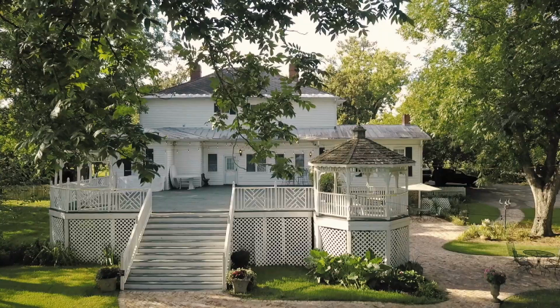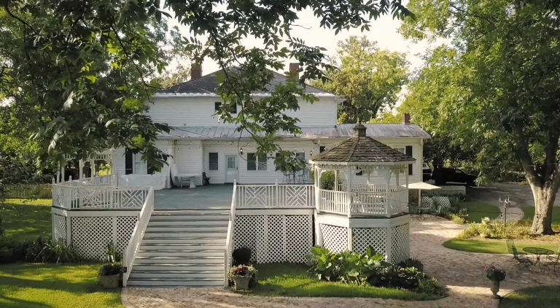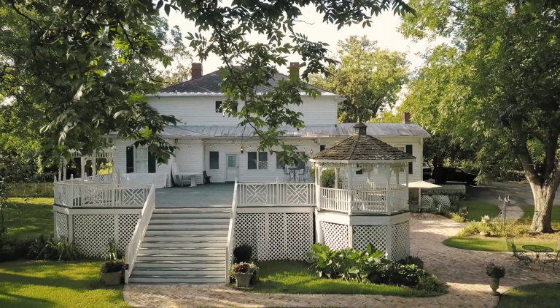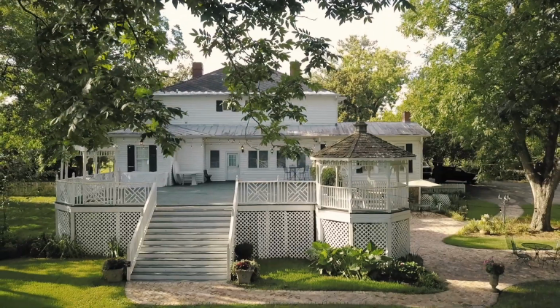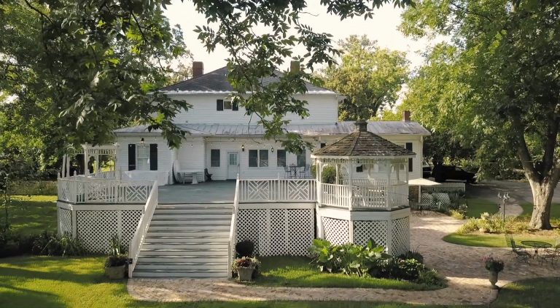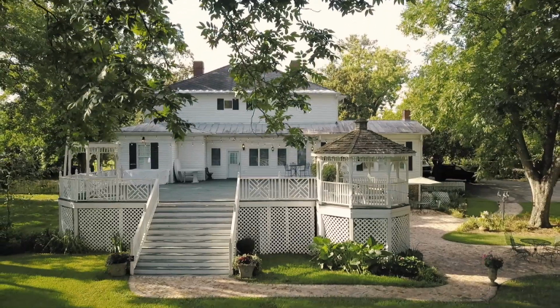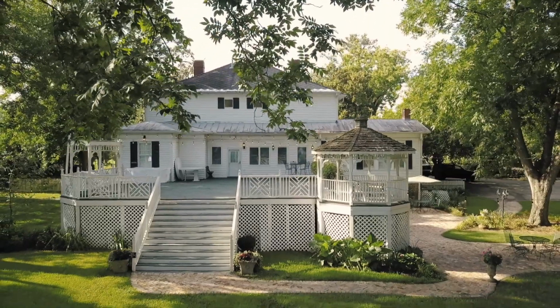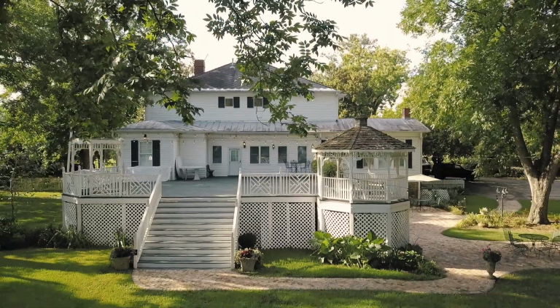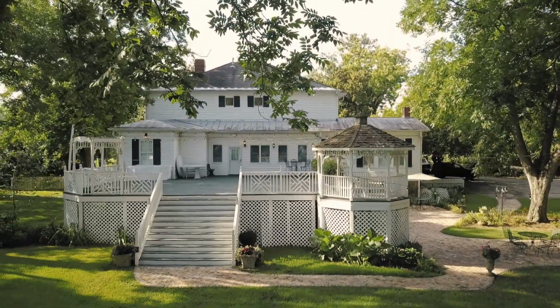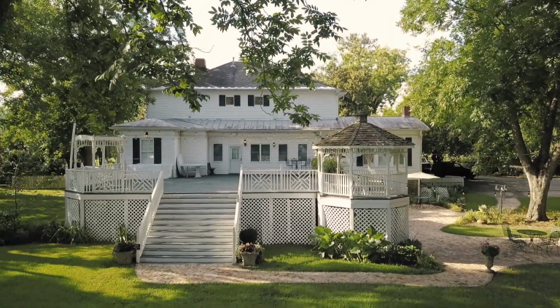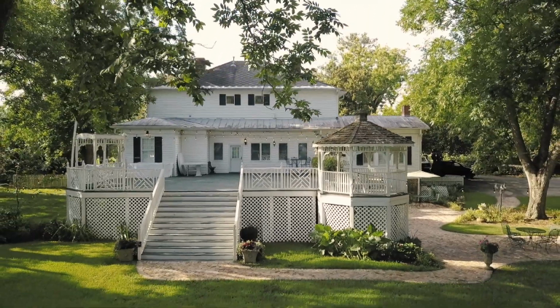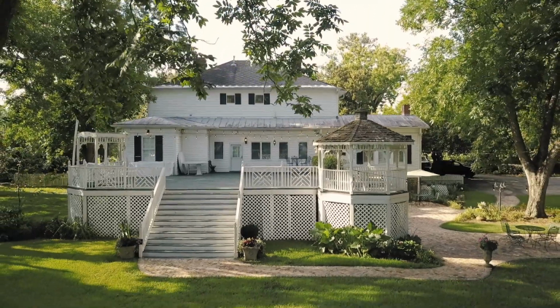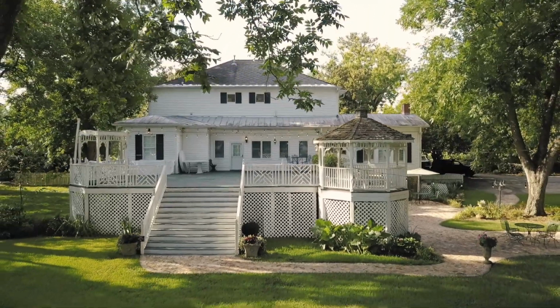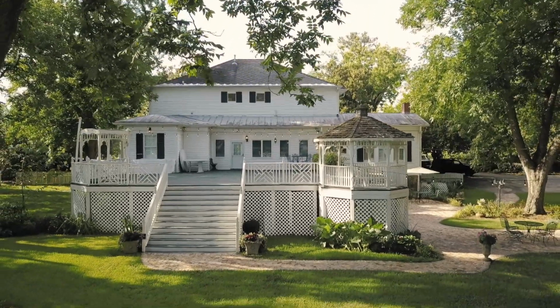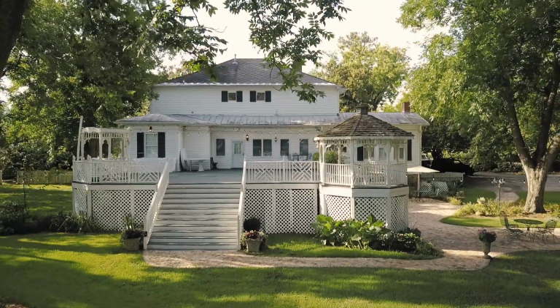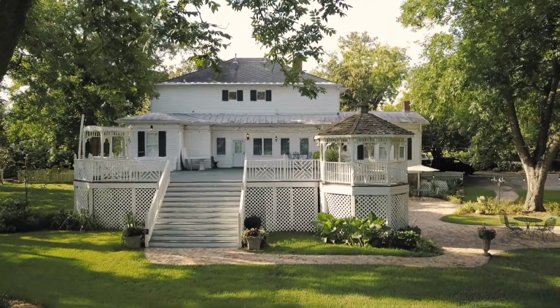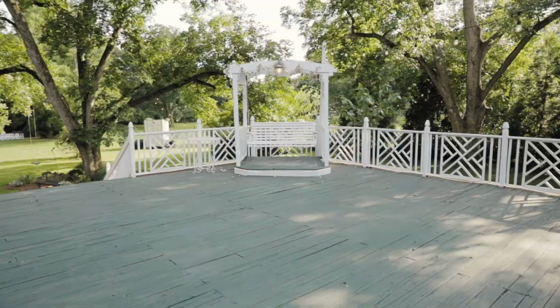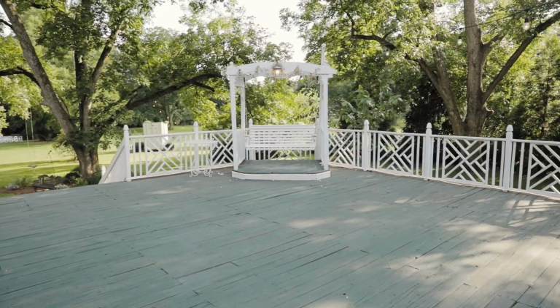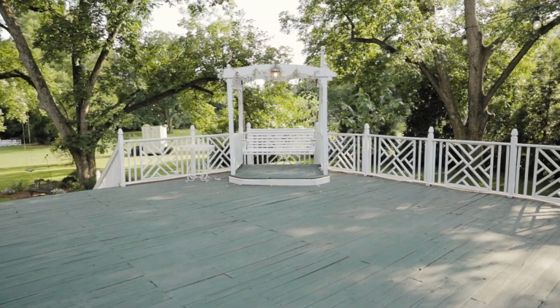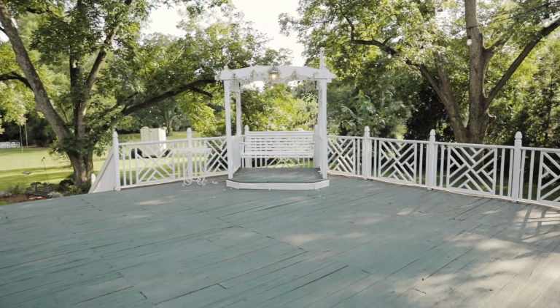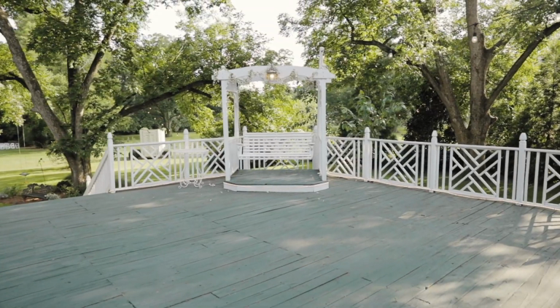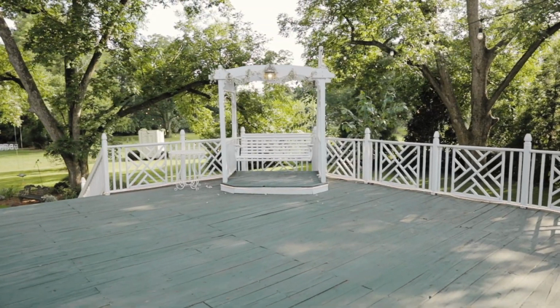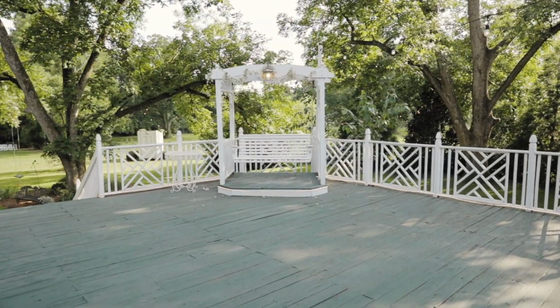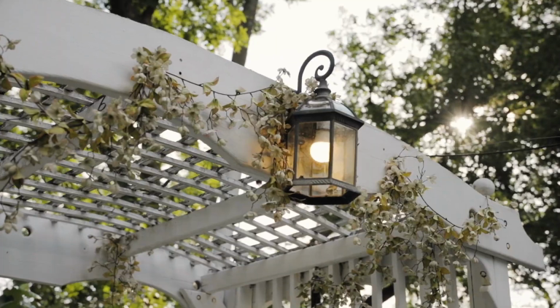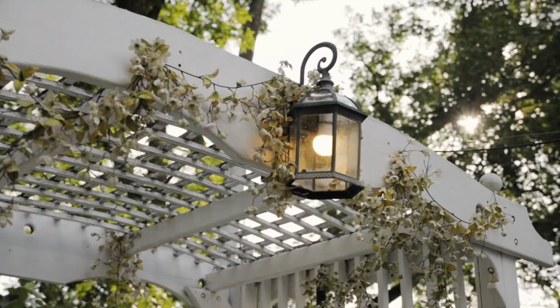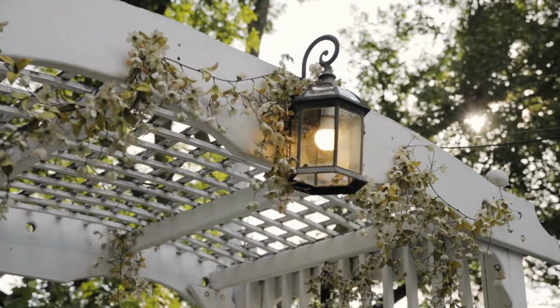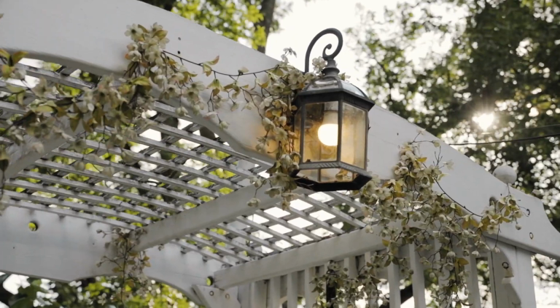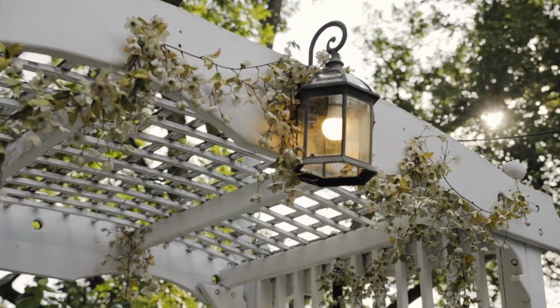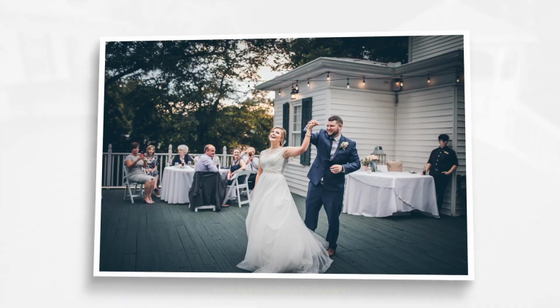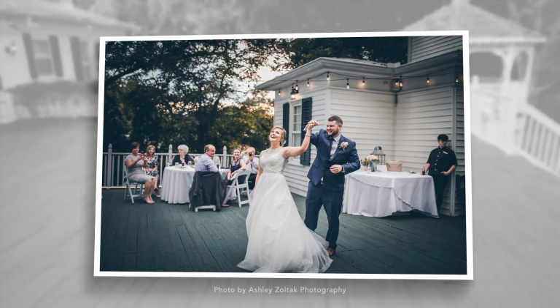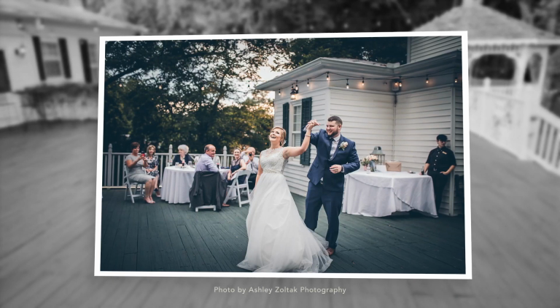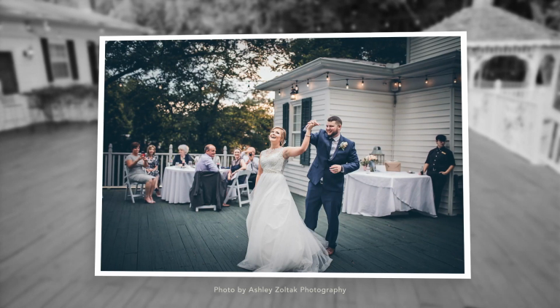There's a spacious deck attached to the house for serving food and drinks, and there's plenty of room to party on the dance floor.